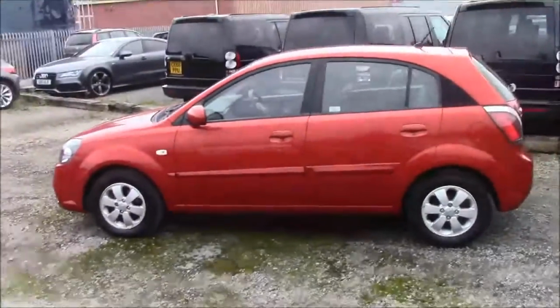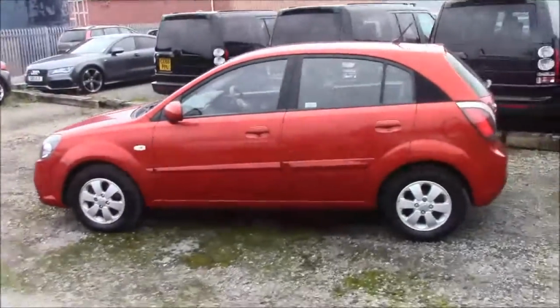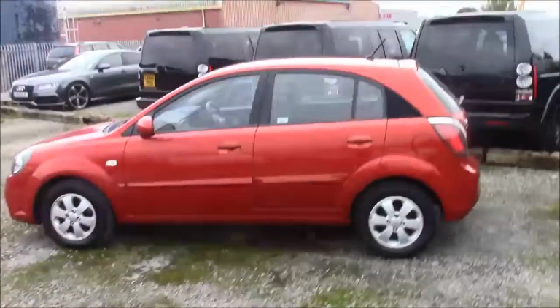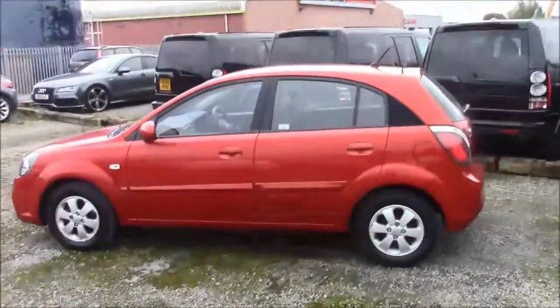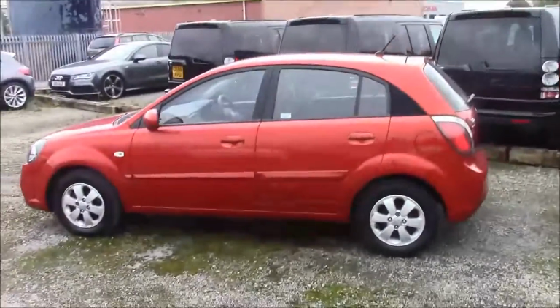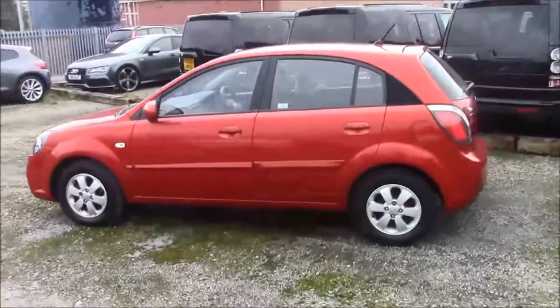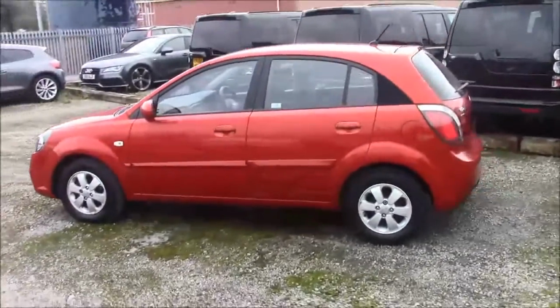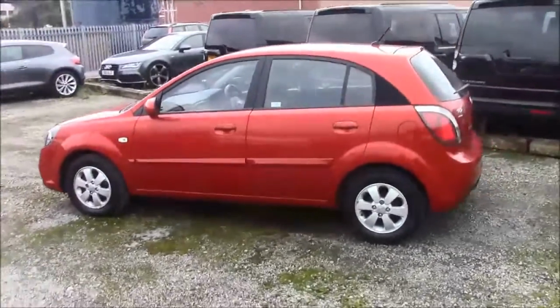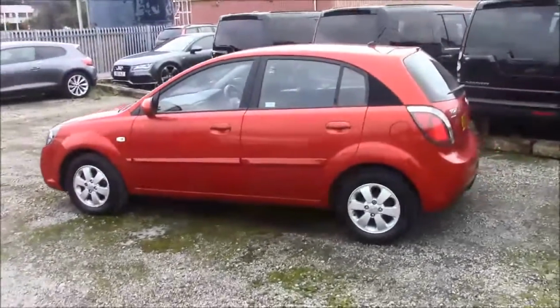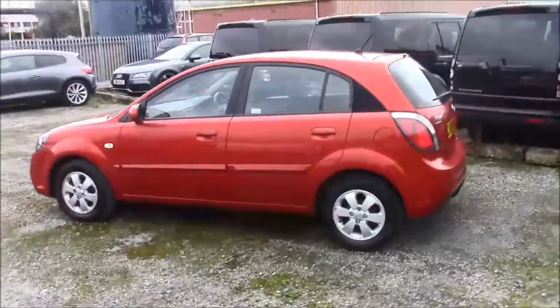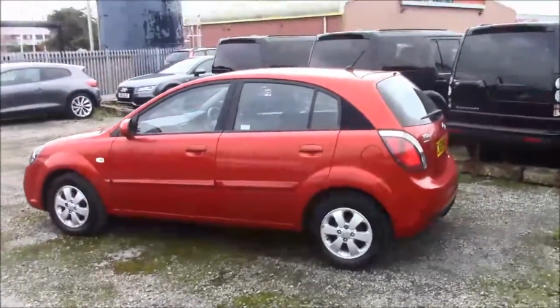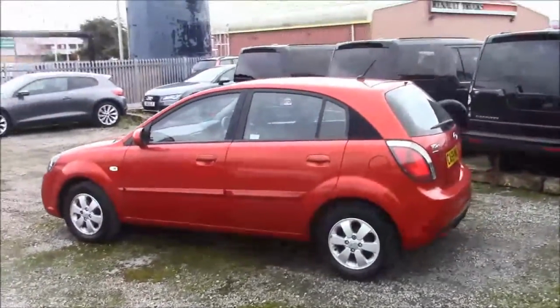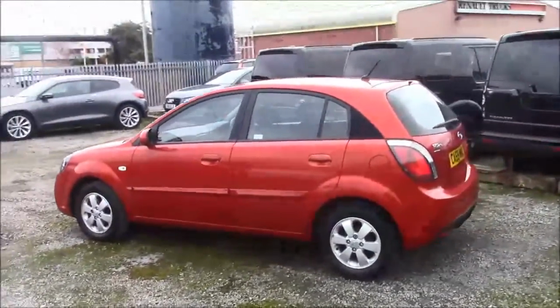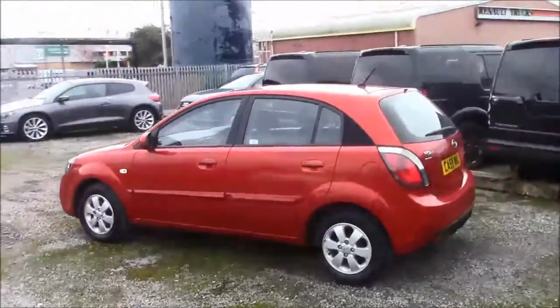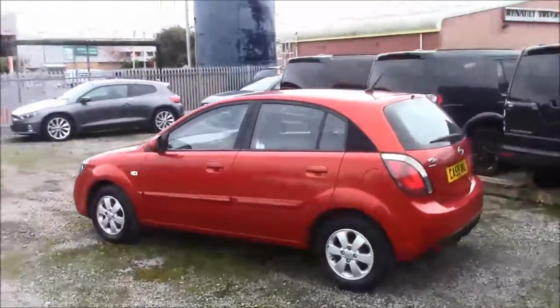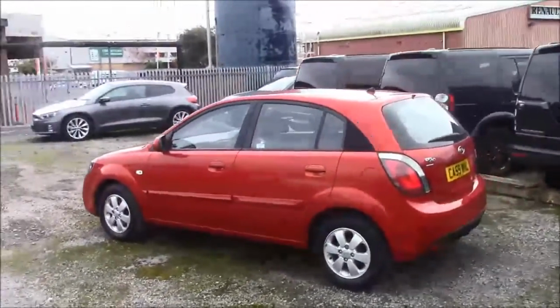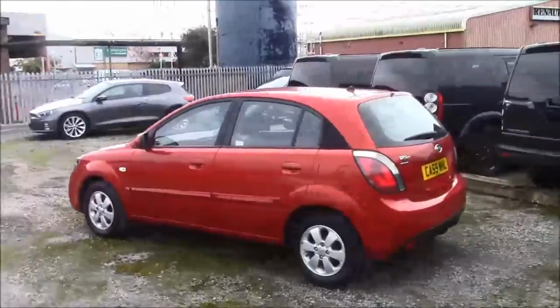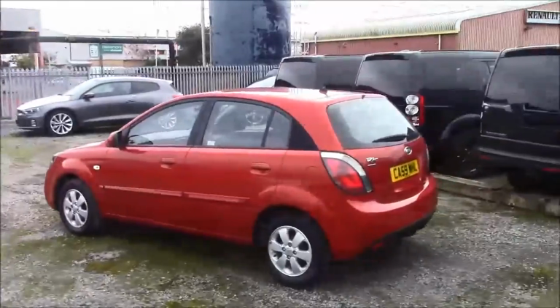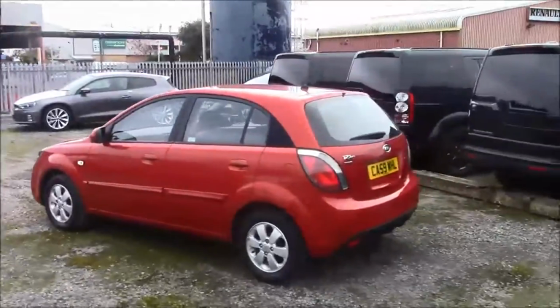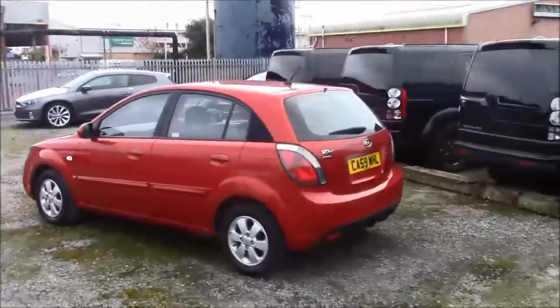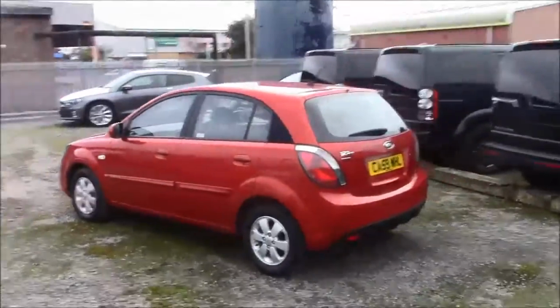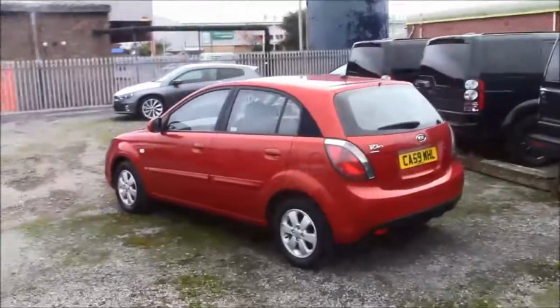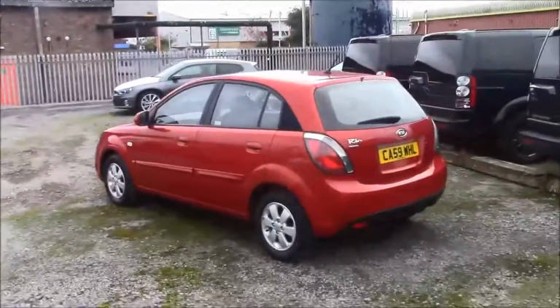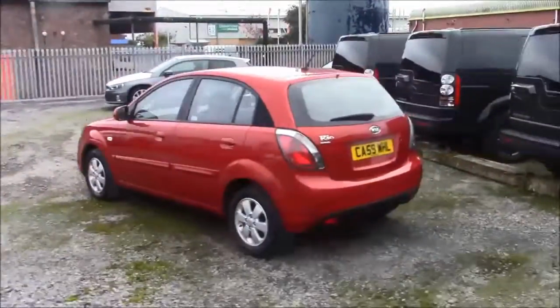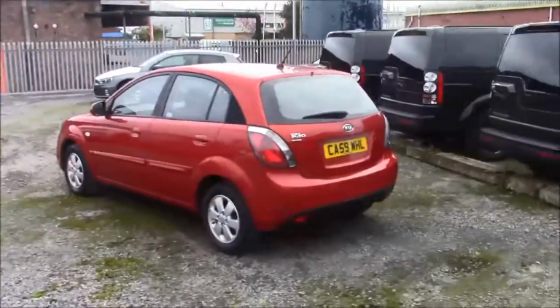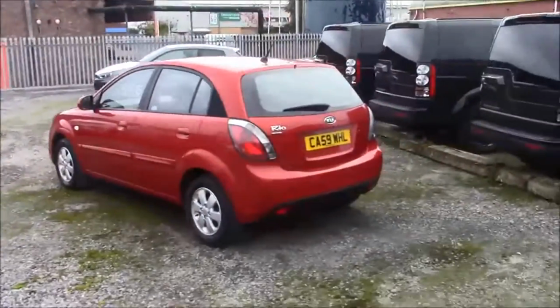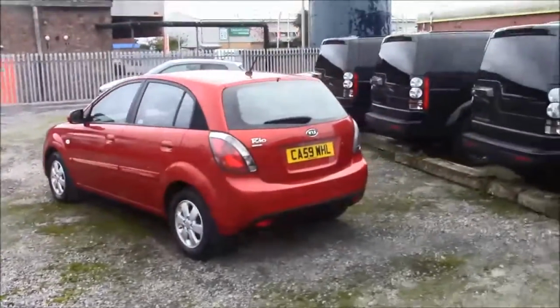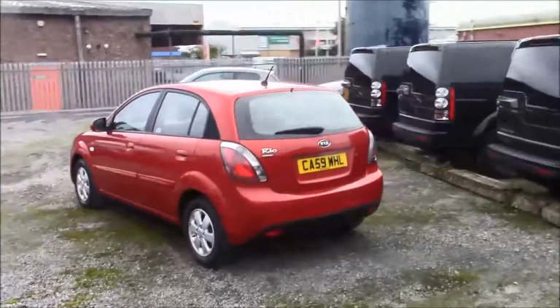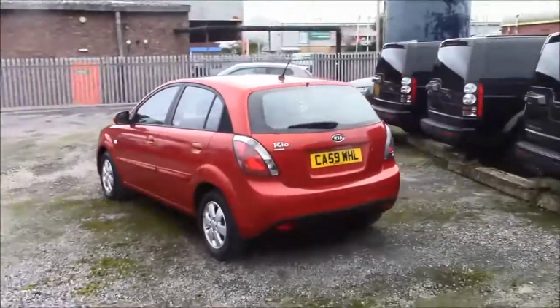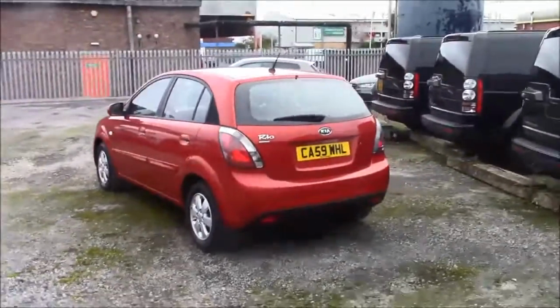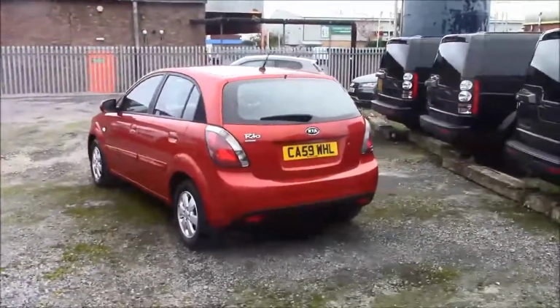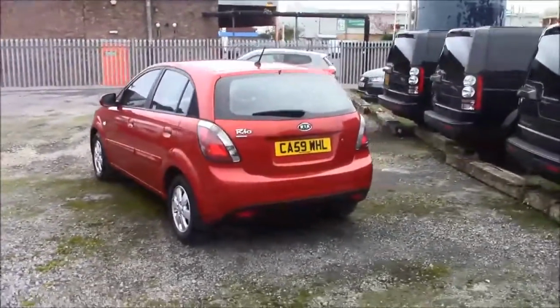As we walk around the vehicle, you'll see this car comes with alloy wheels. We have same-colour body bumpers and it also comes fitted with a heated rear windshield.